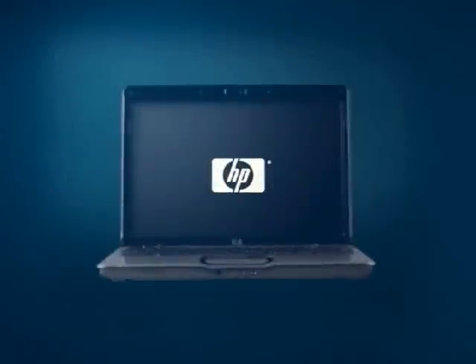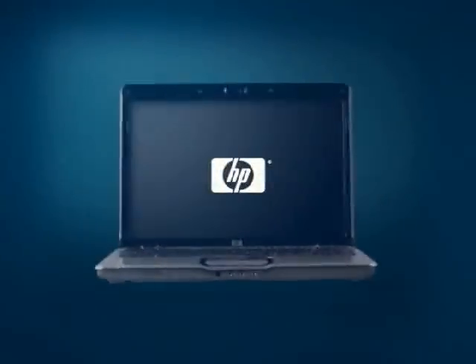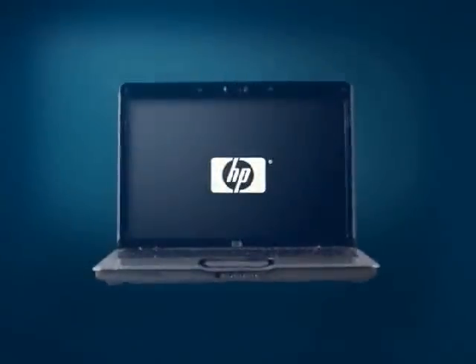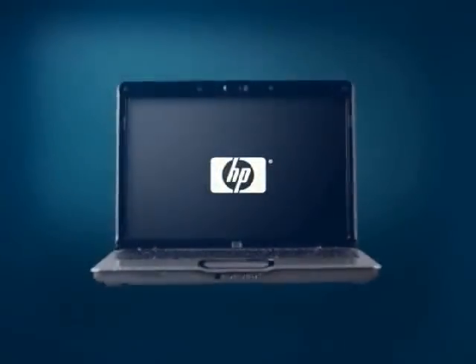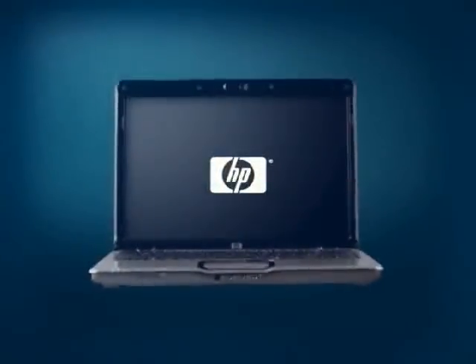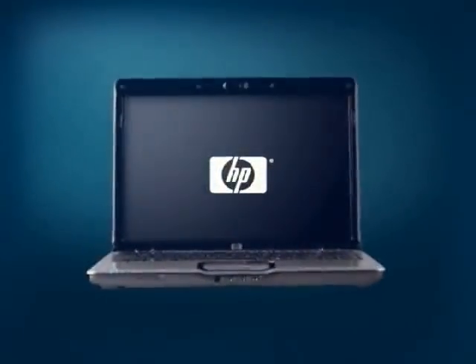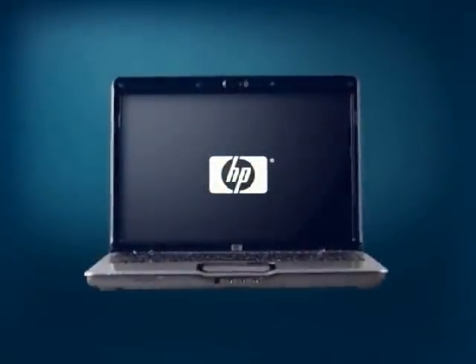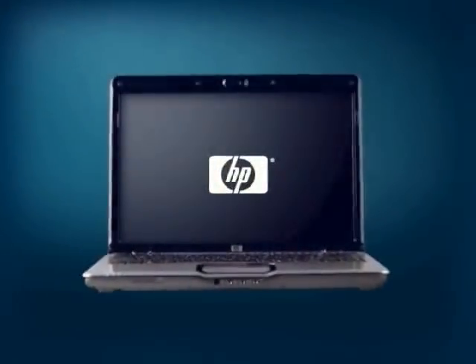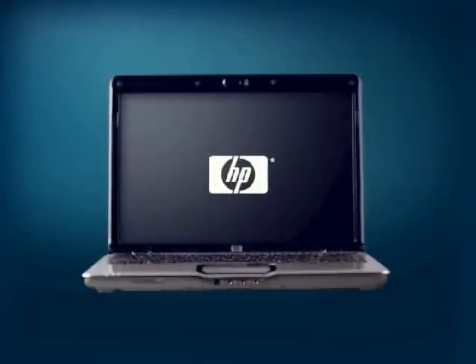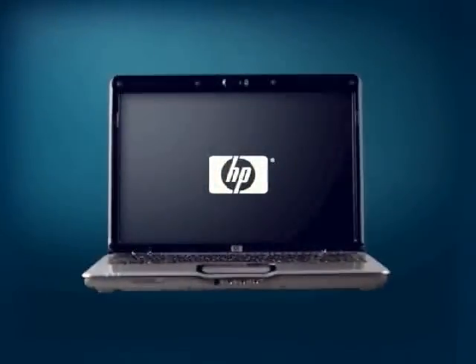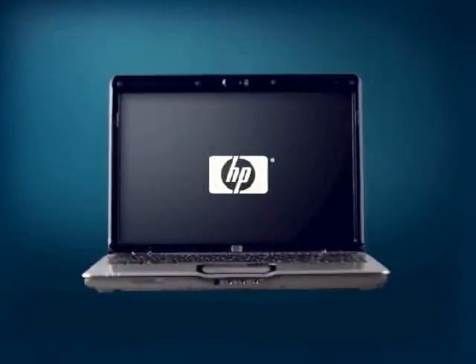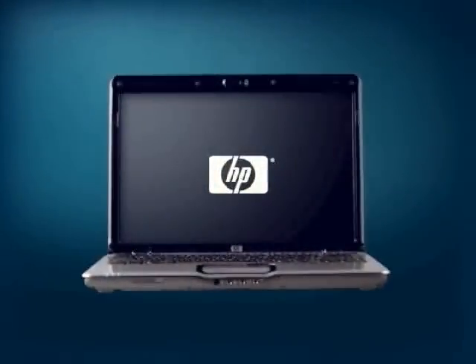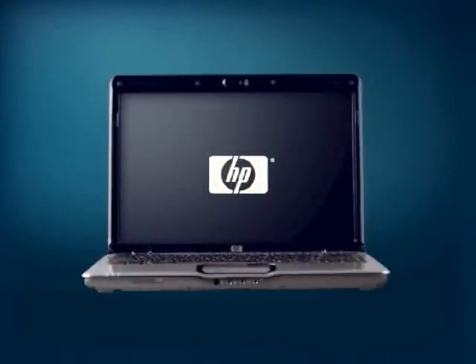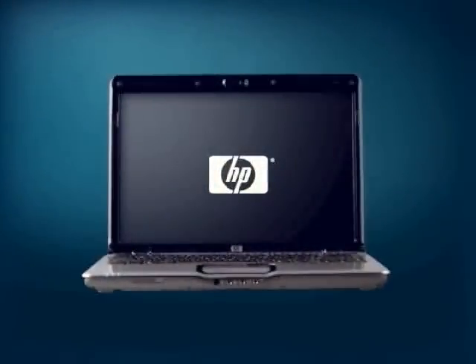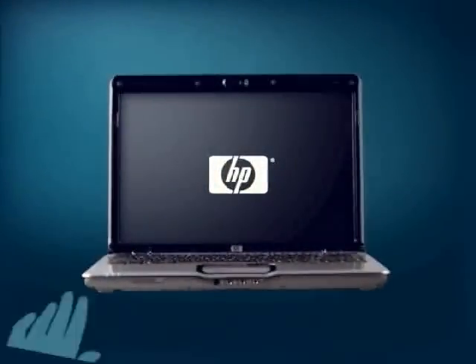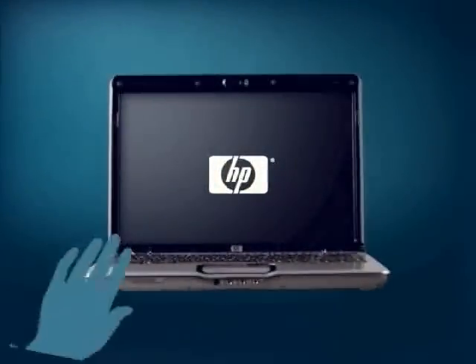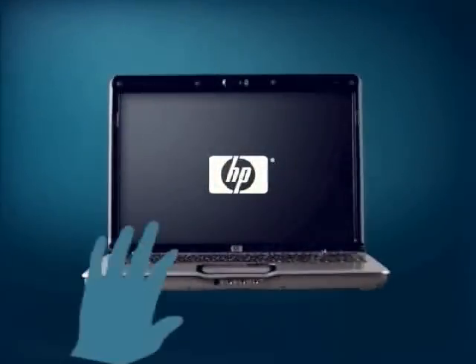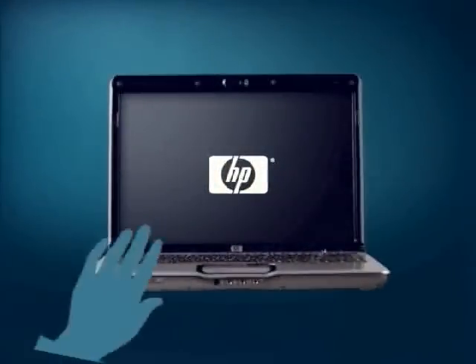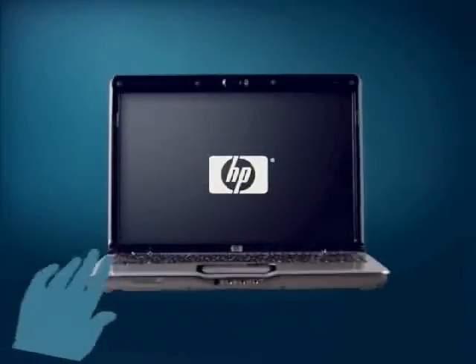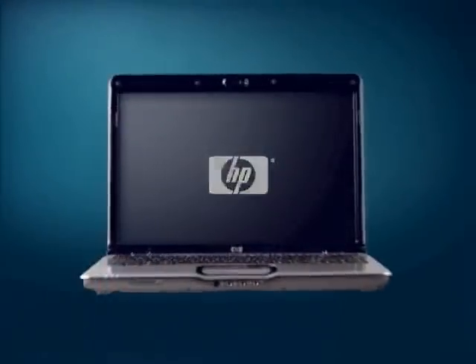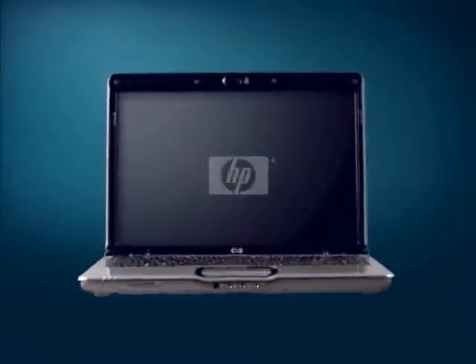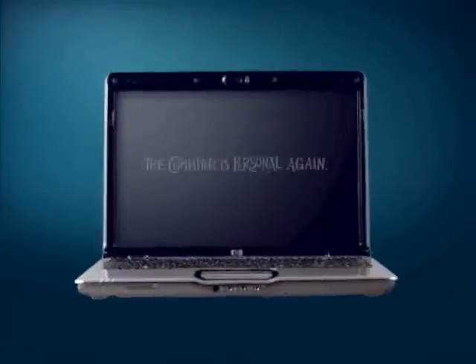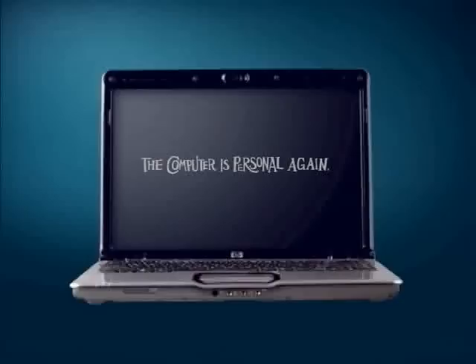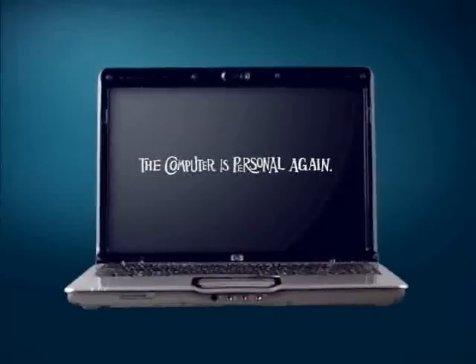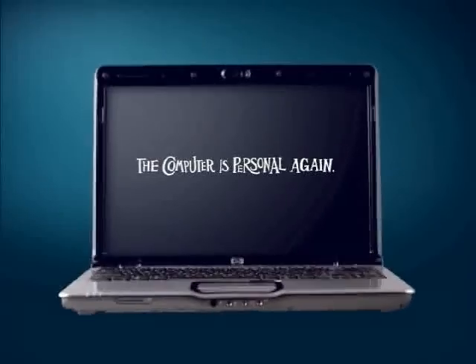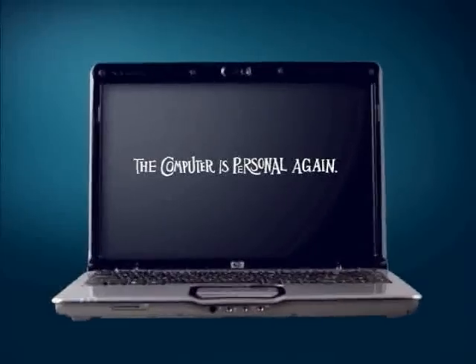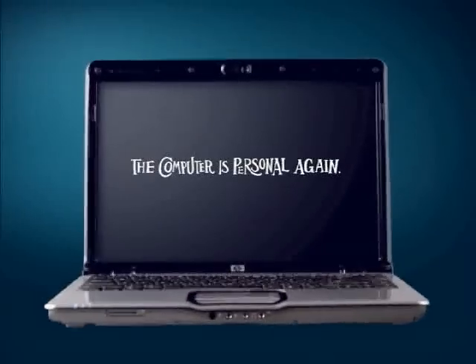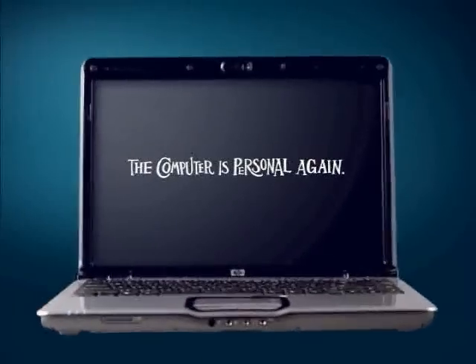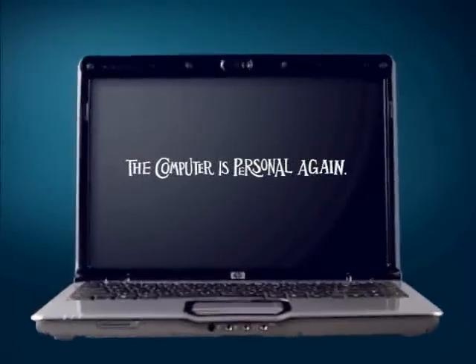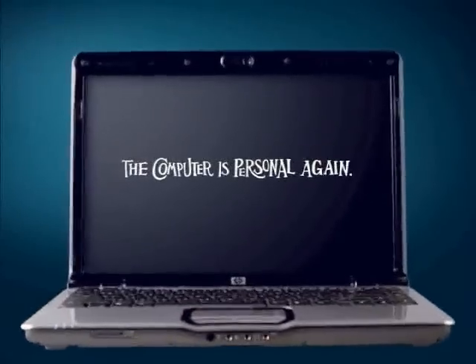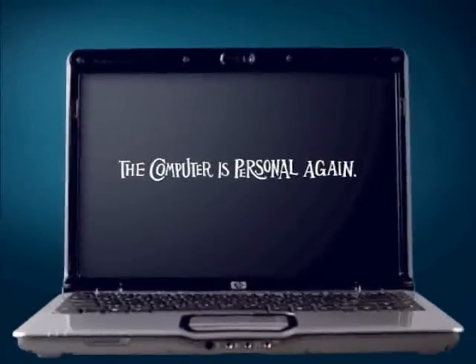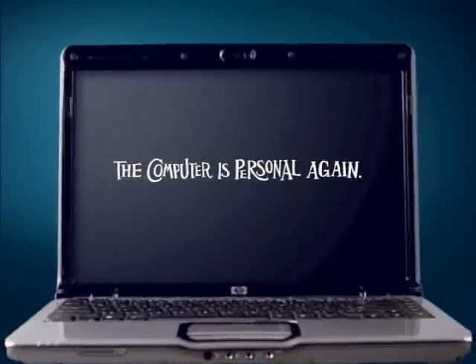The Dwell Design Leaders film series is brought to you by HP. The computer is personal again.